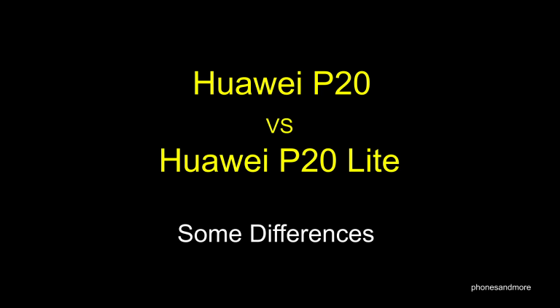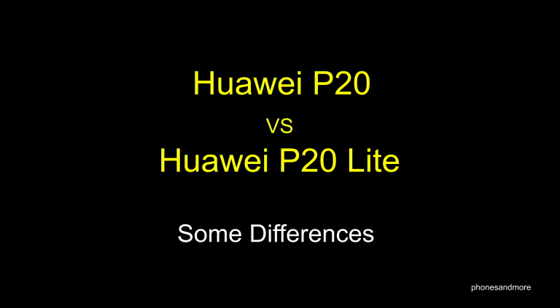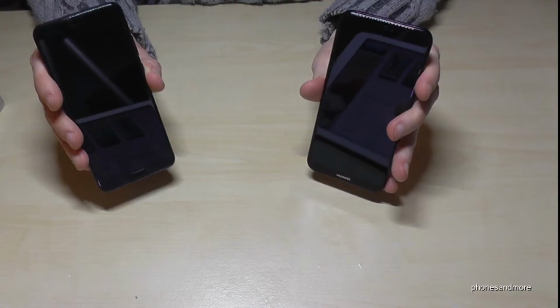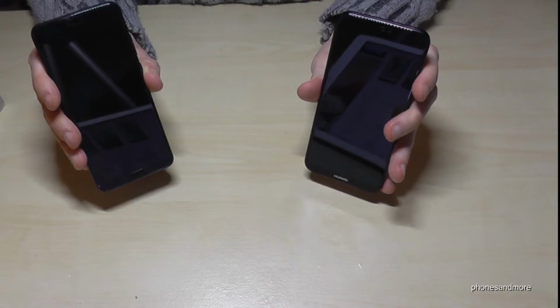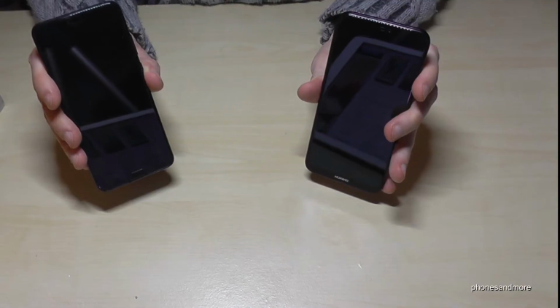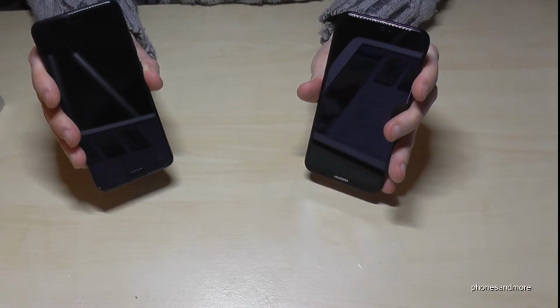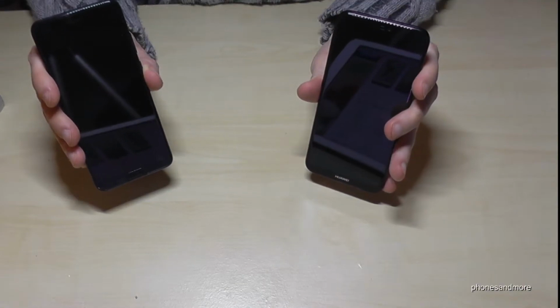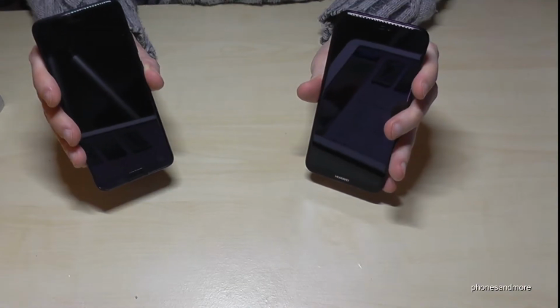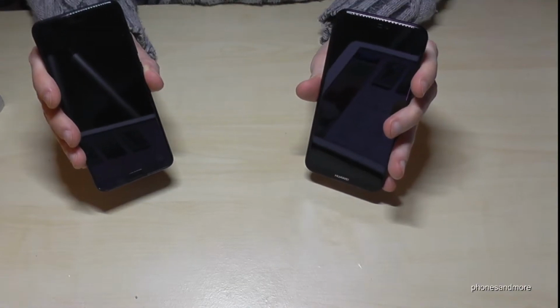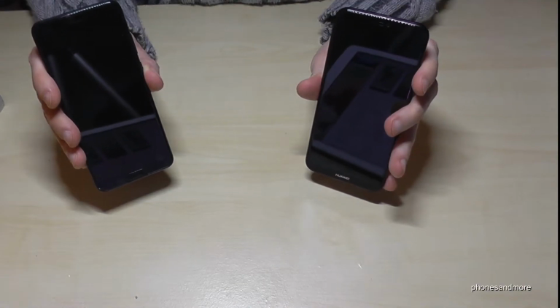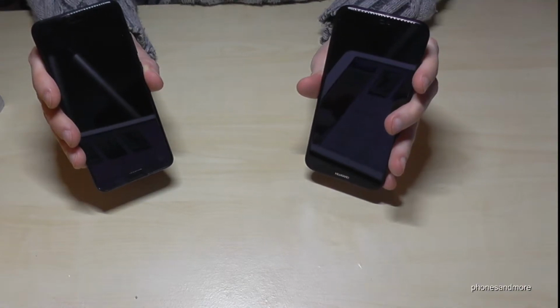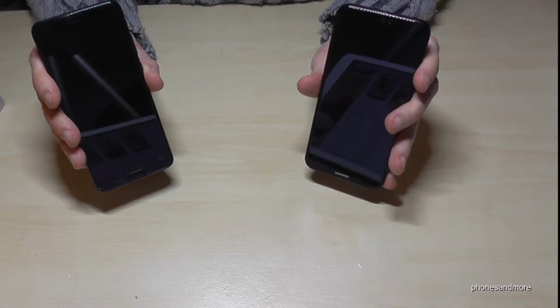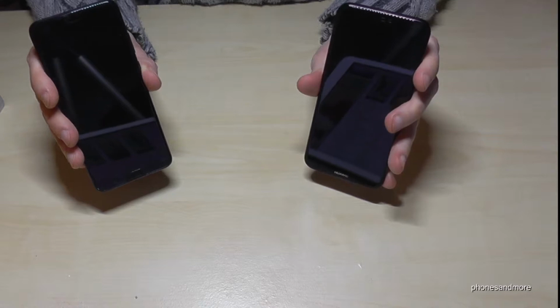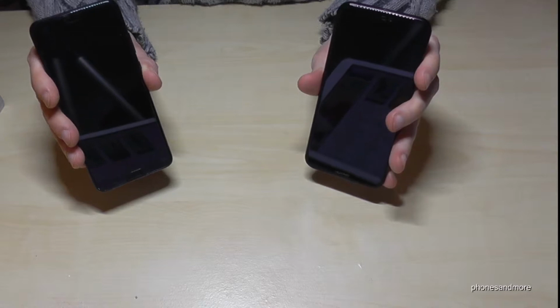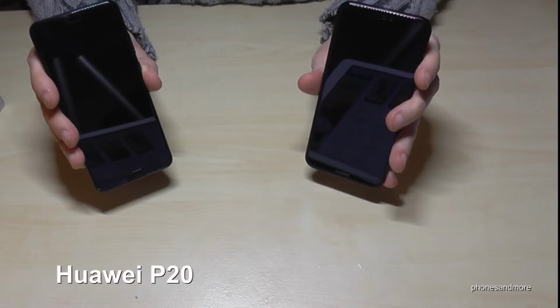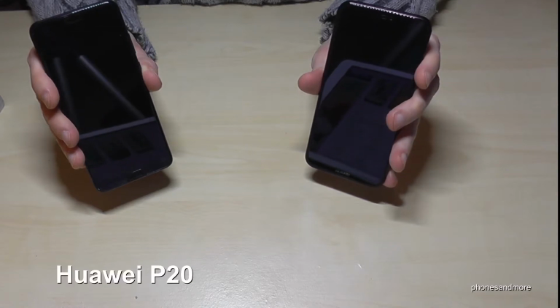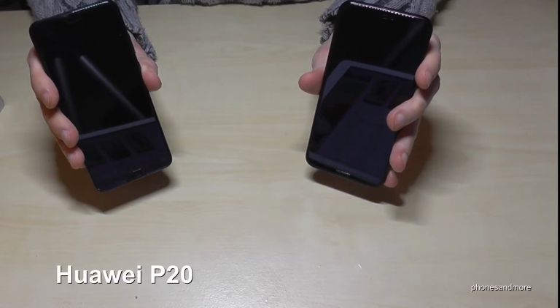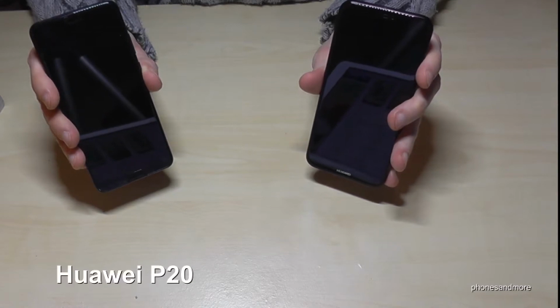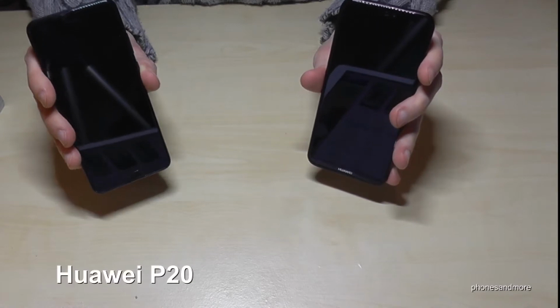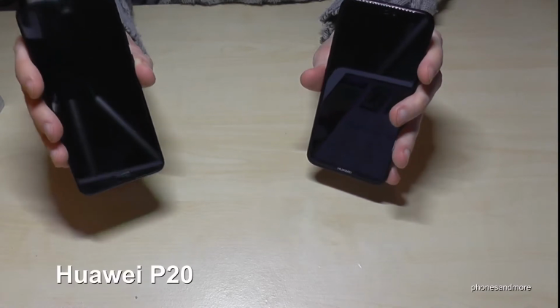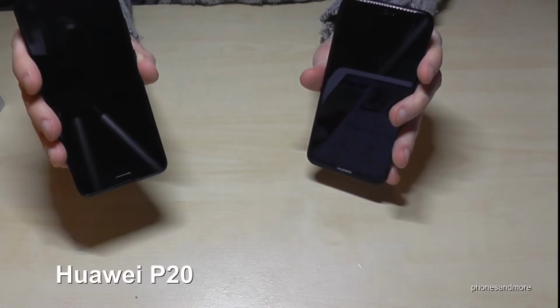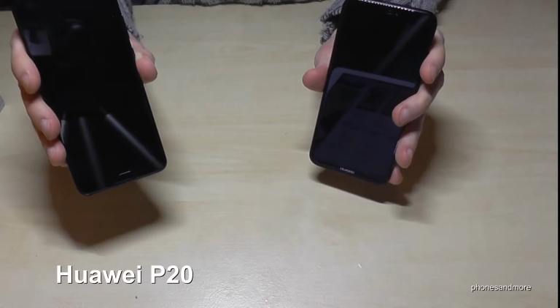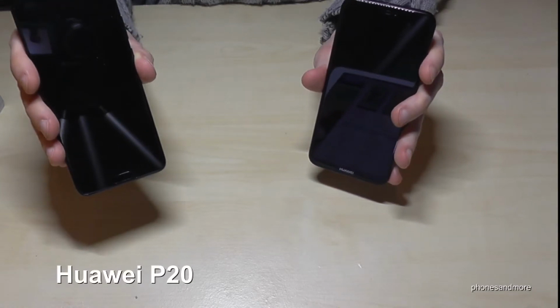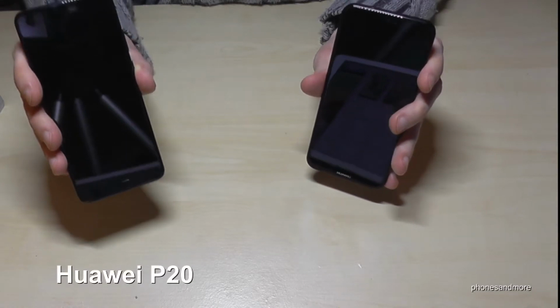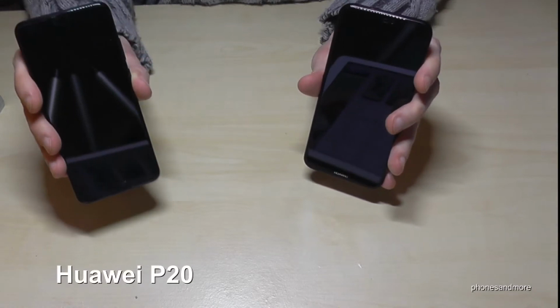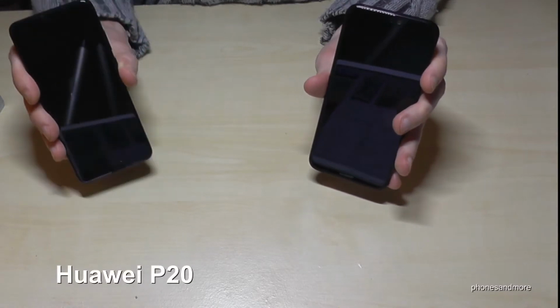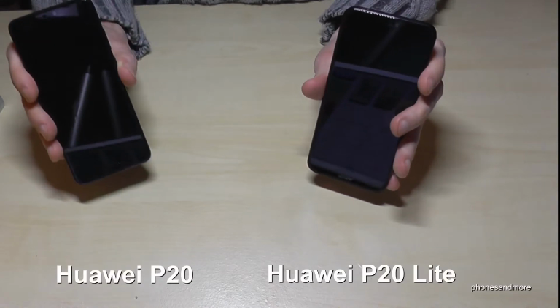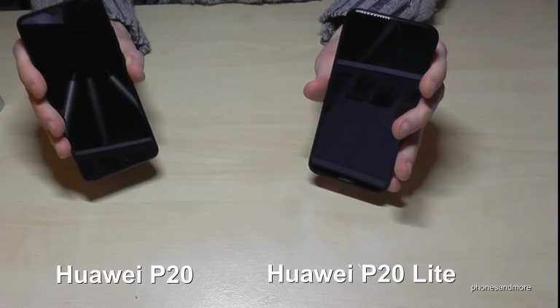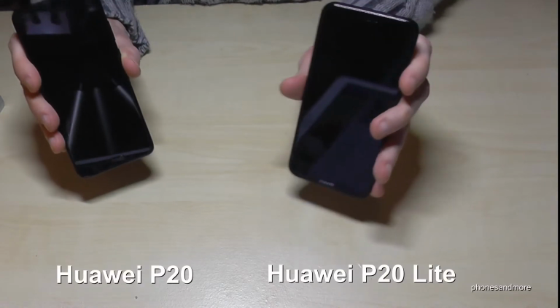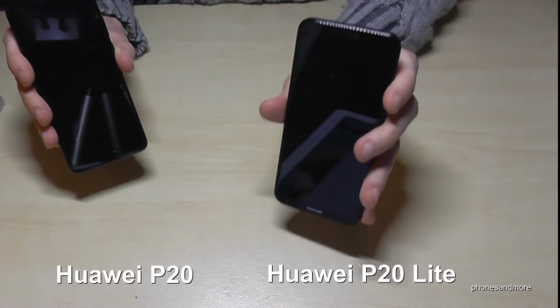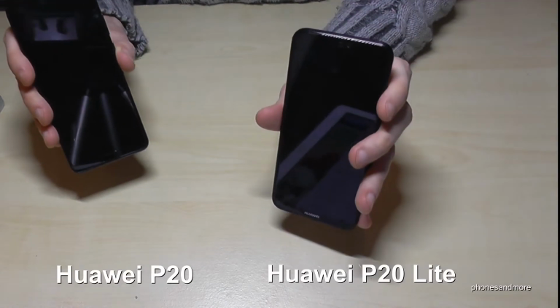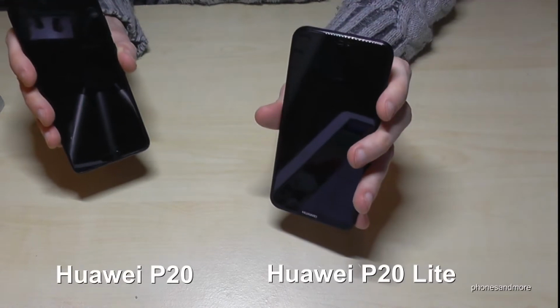Hello everybody. I want to compare with this video the Huawei P20 and the Huawei P20 Lite.